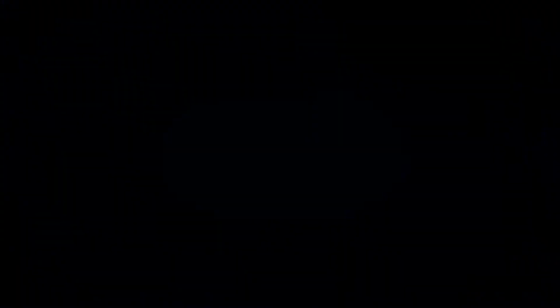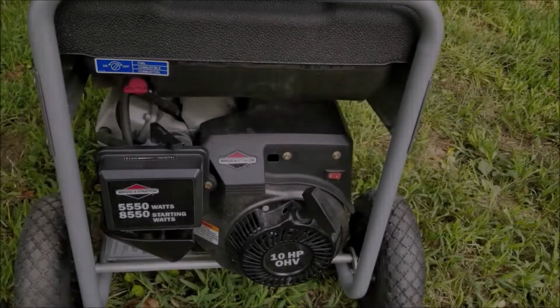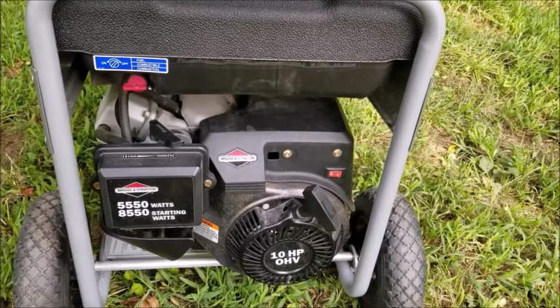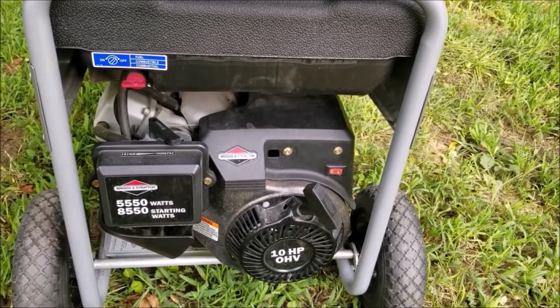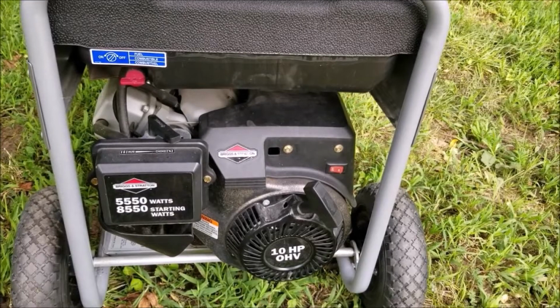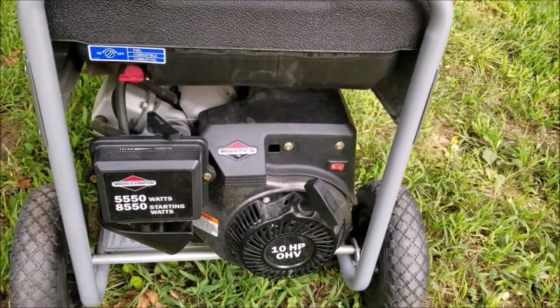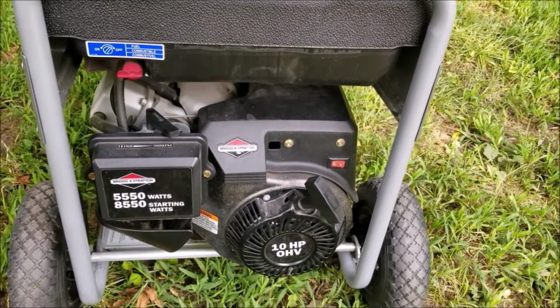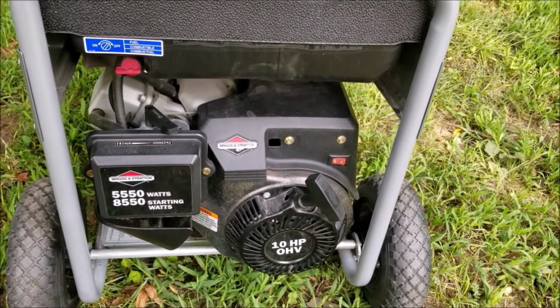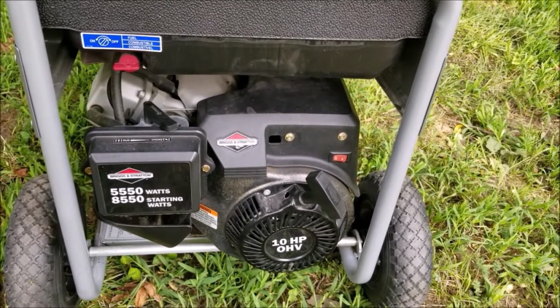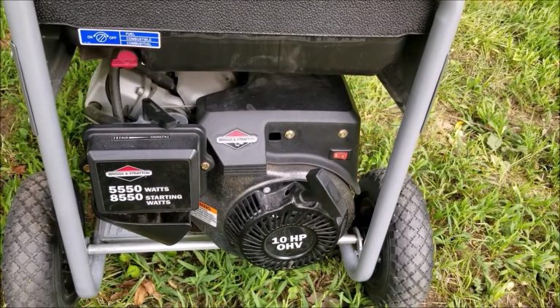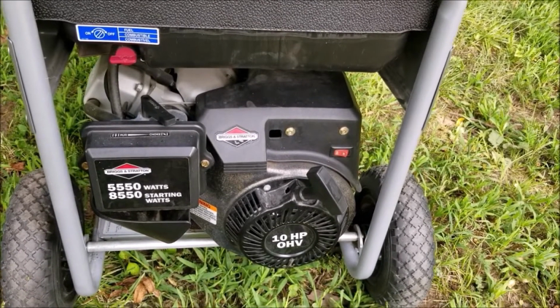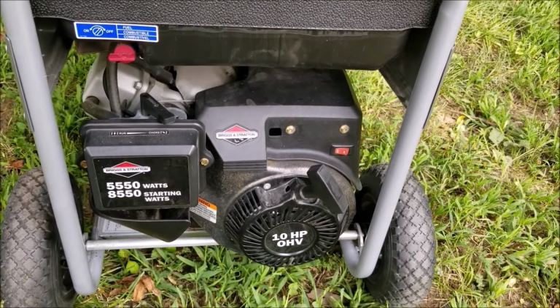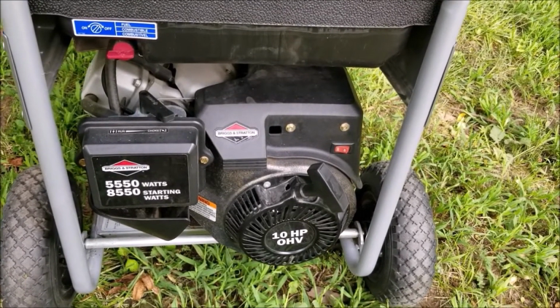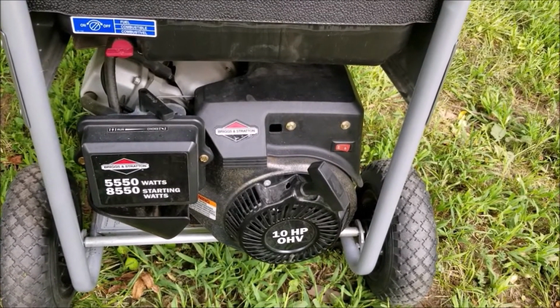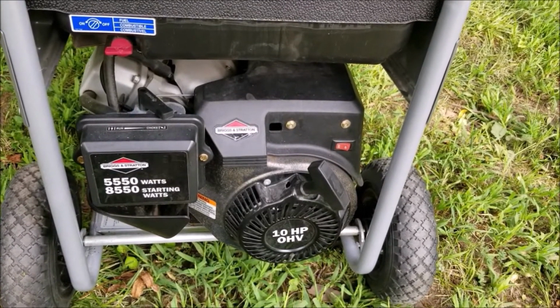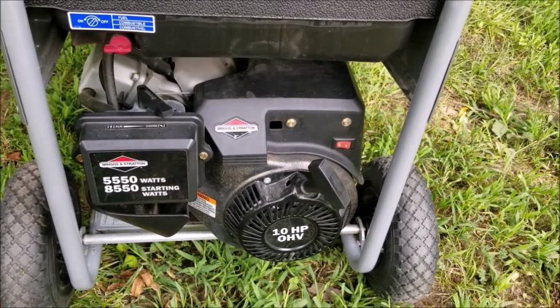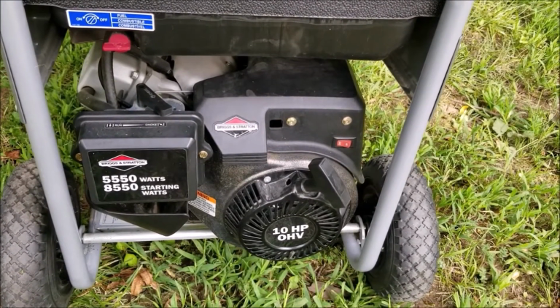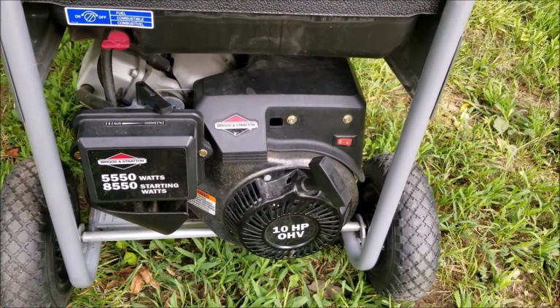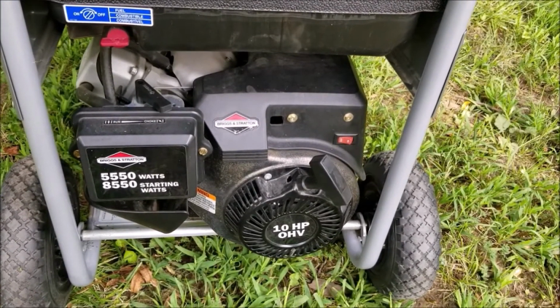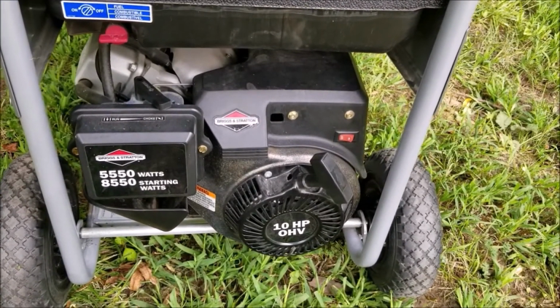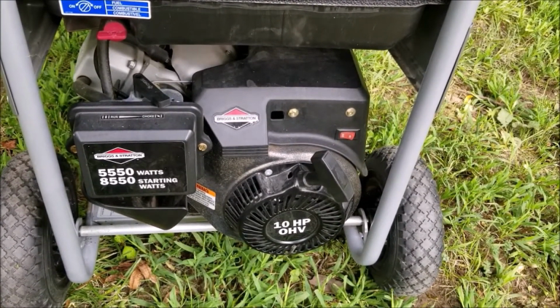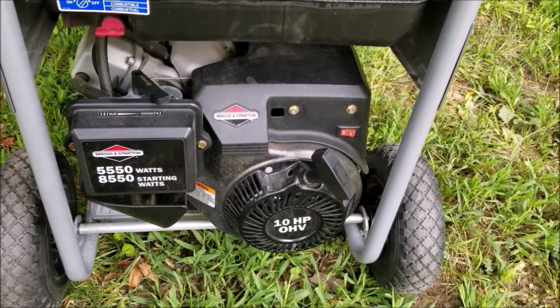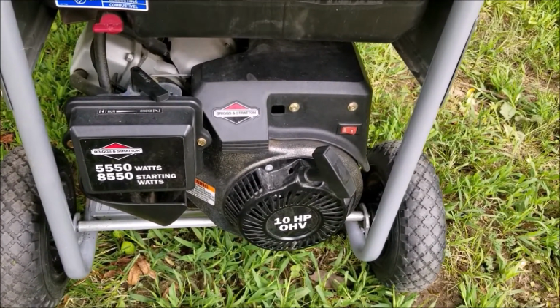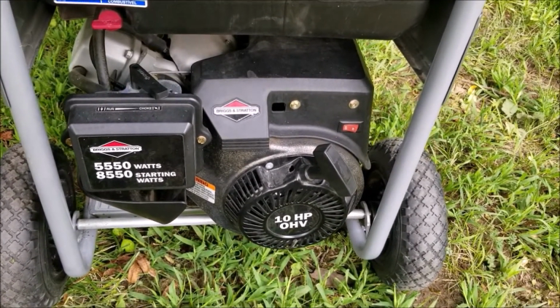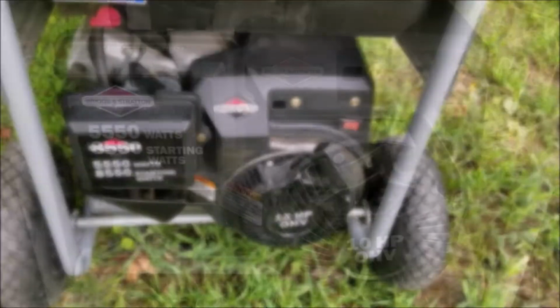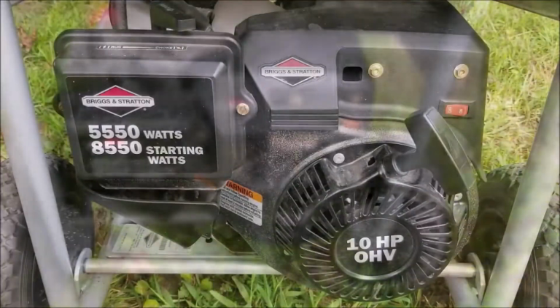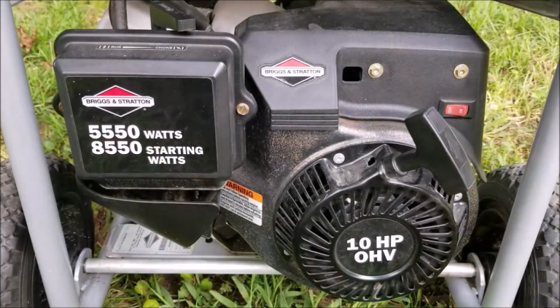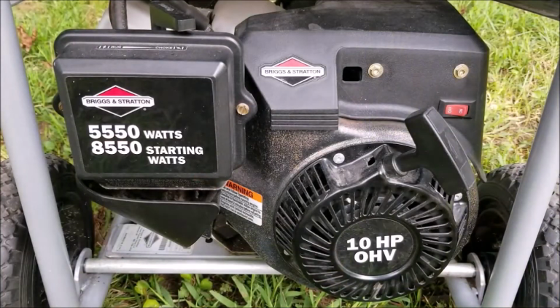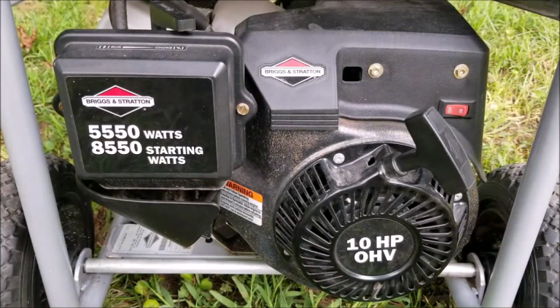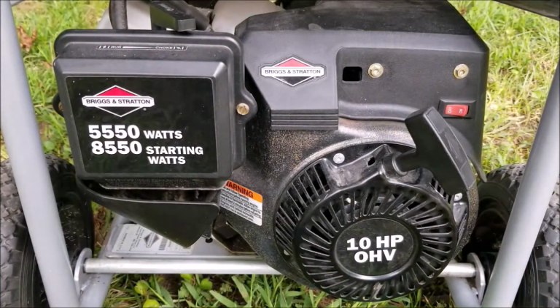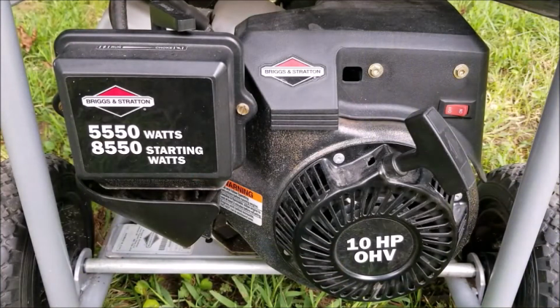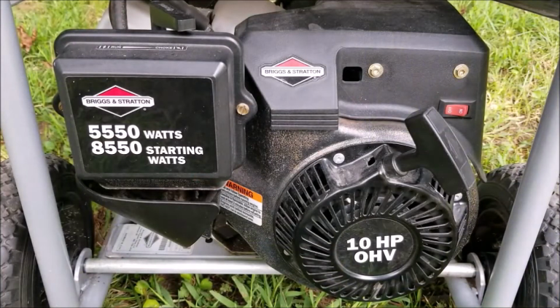In this video we try and repair this generator, however it may not be the exact repair that you need to make to yours. We'll explore other options later in the video.